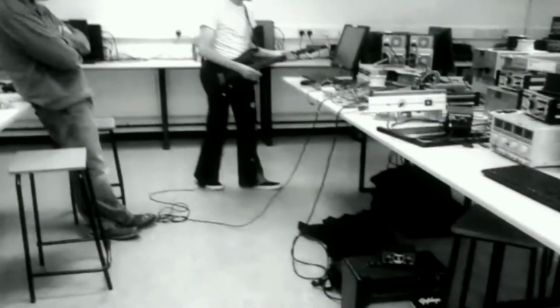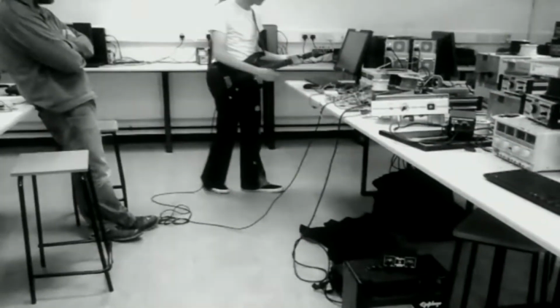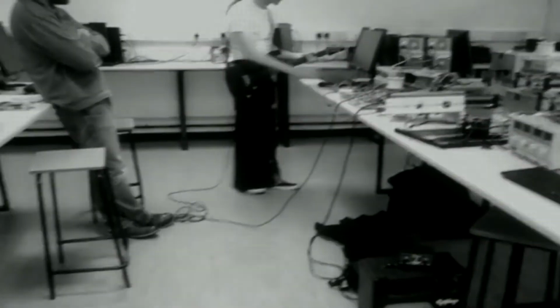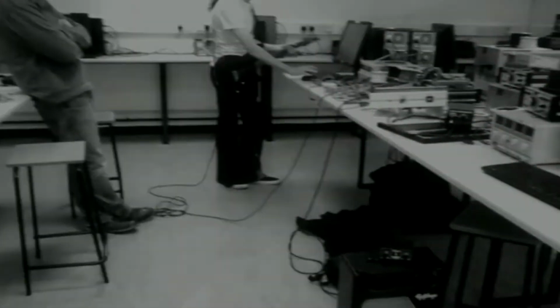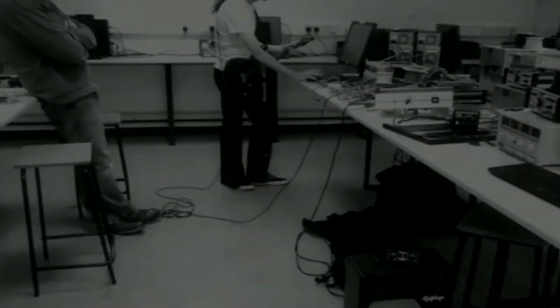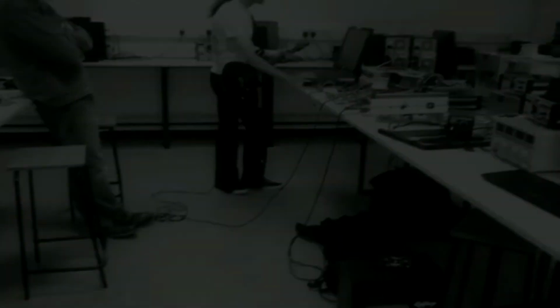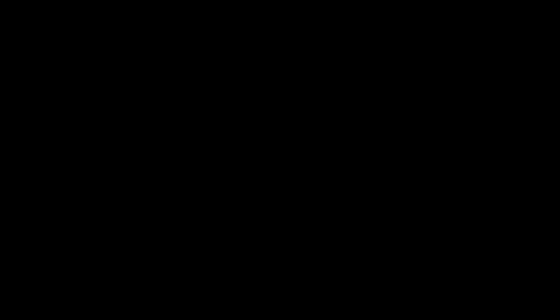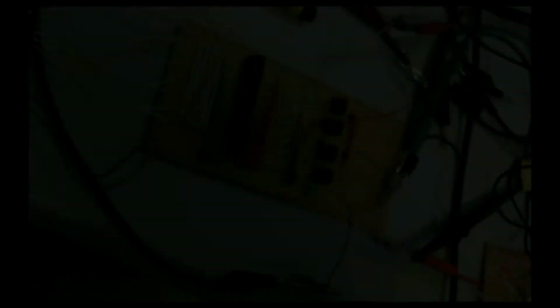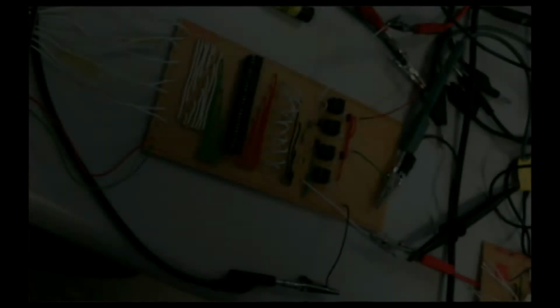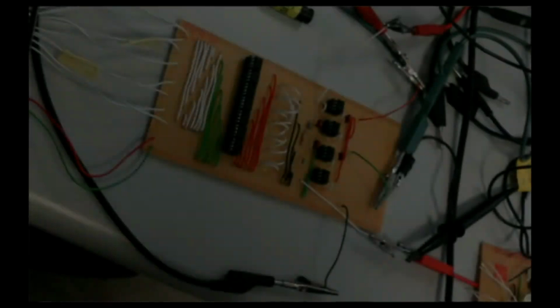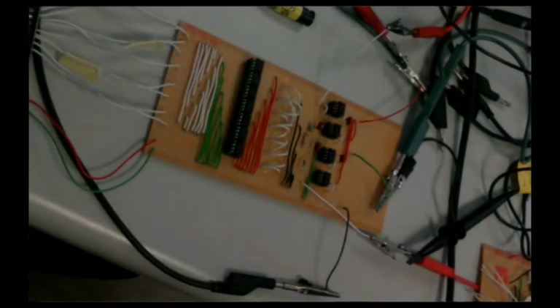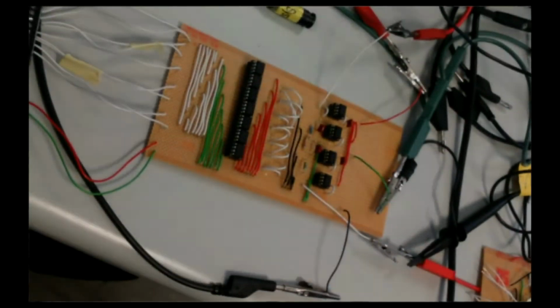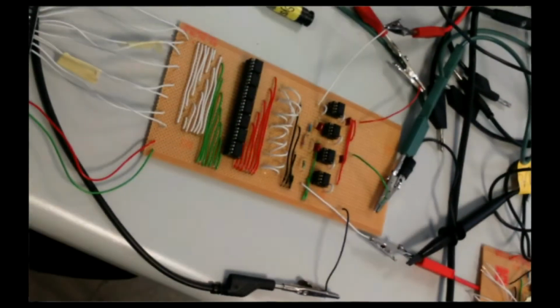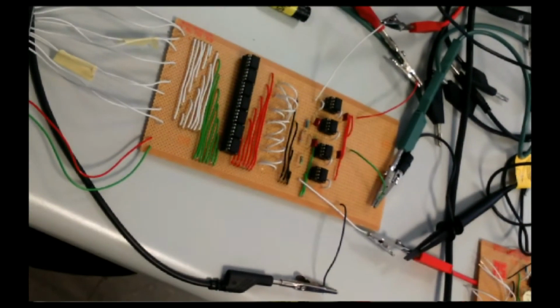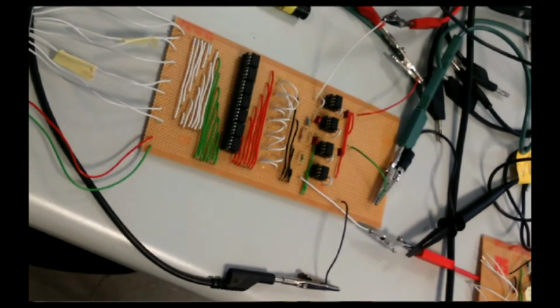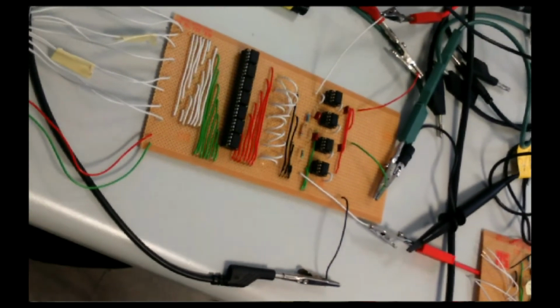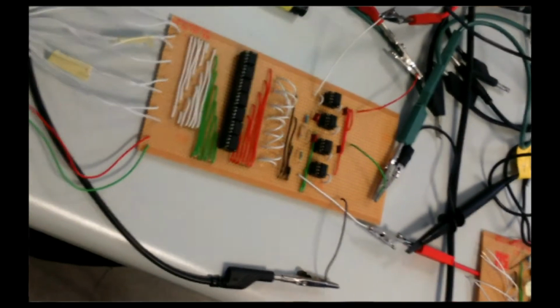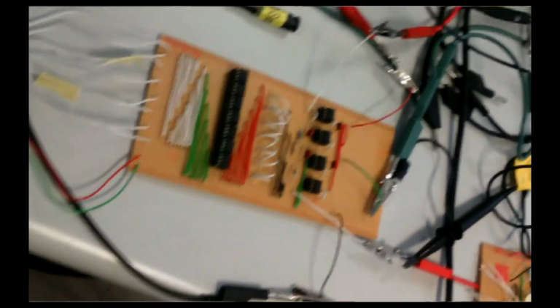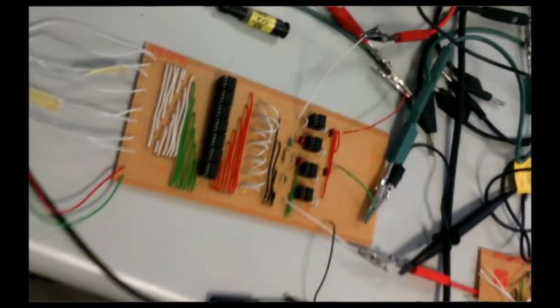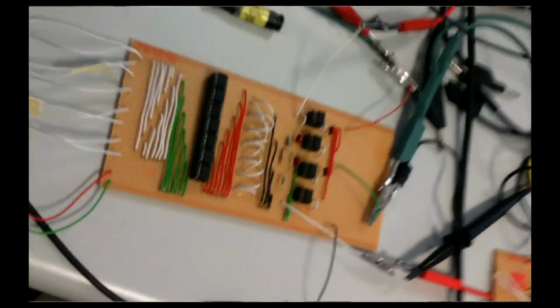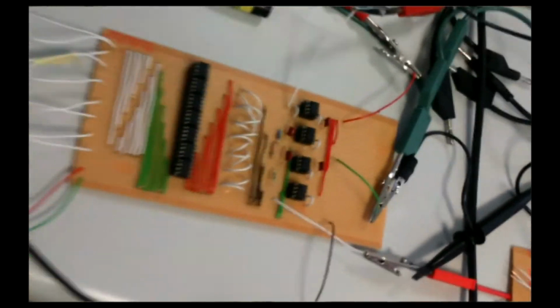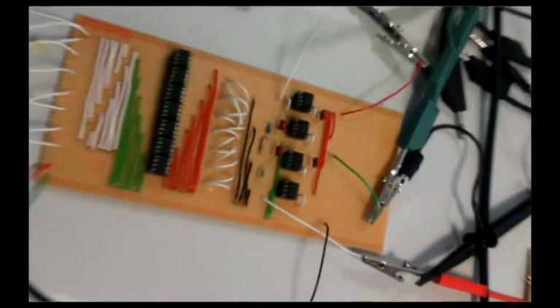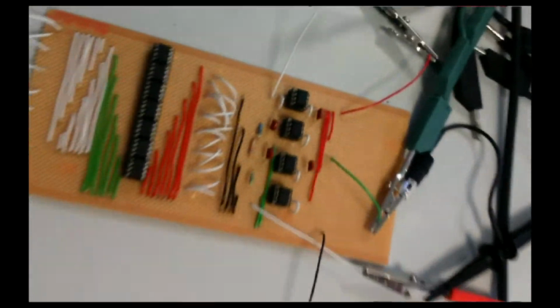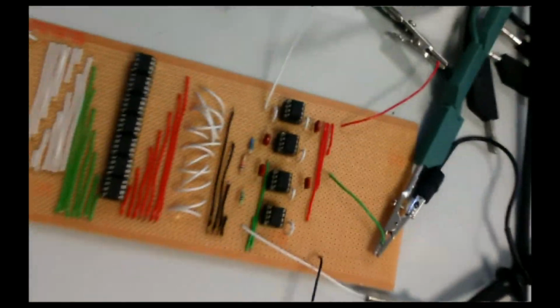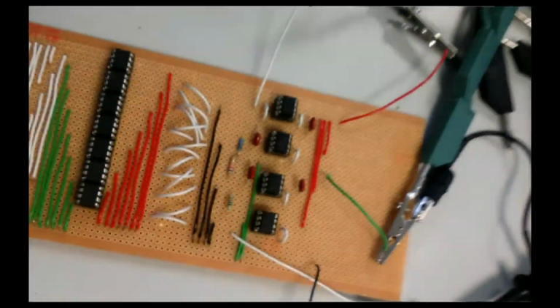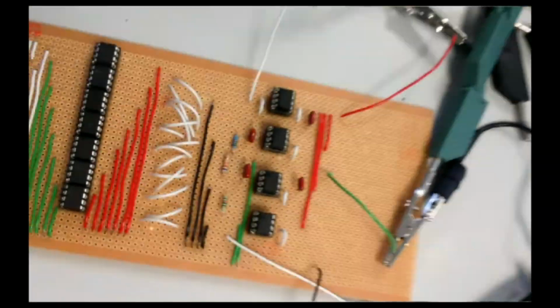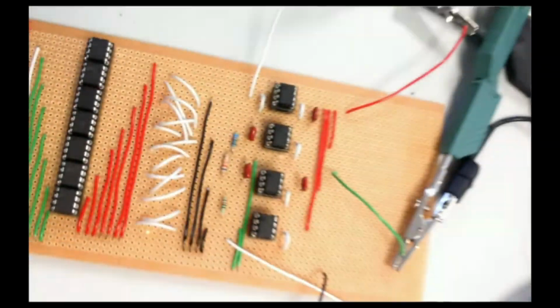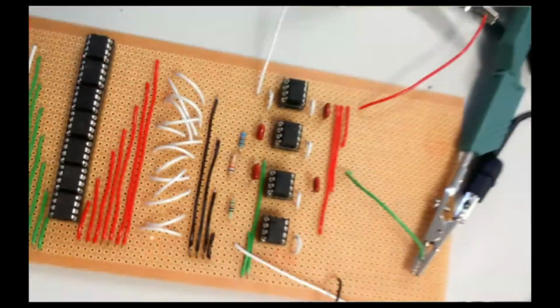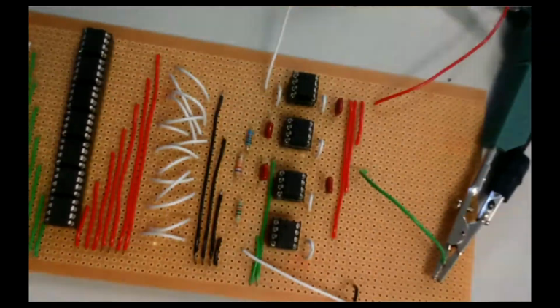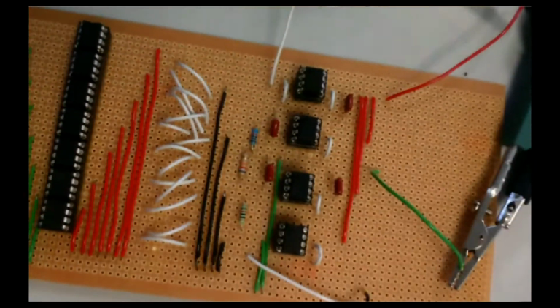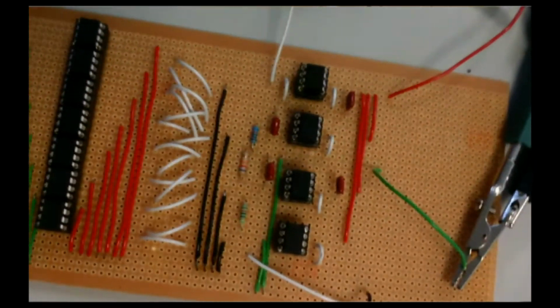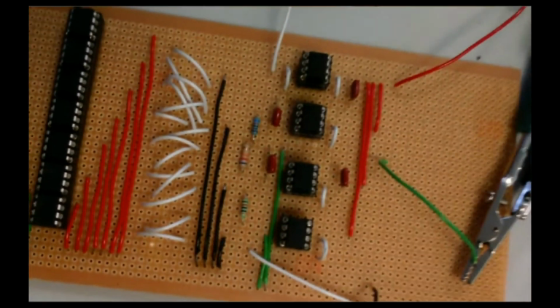Just for fun, I set up a proximity sensor that lets you move the virtual wah pedal back and forth by waving your hand around.